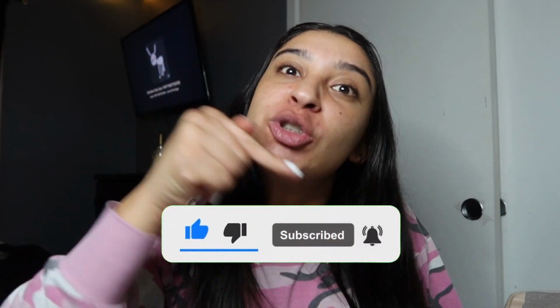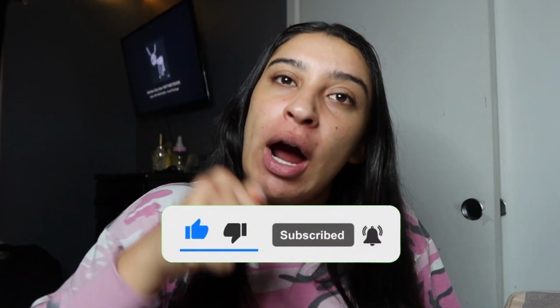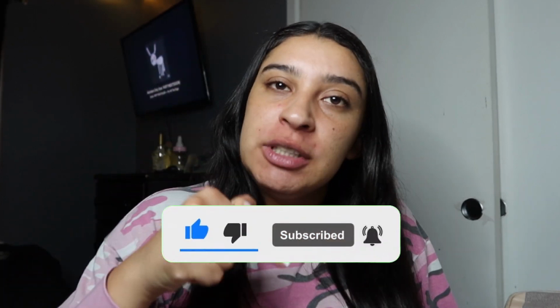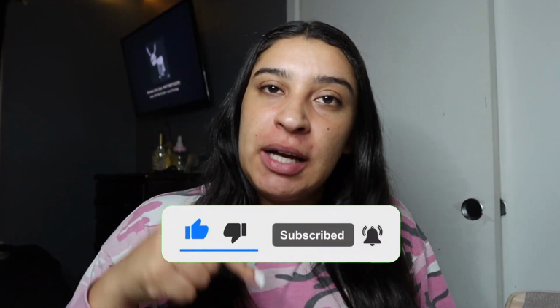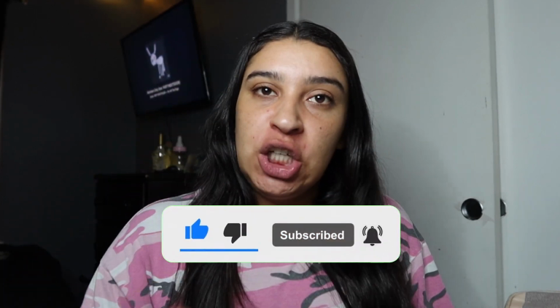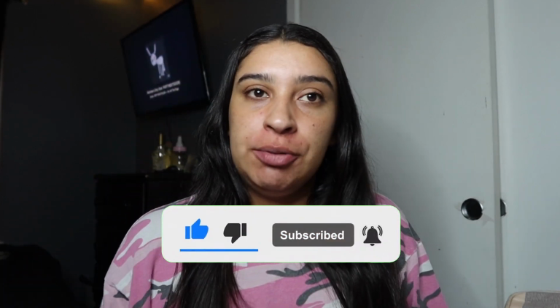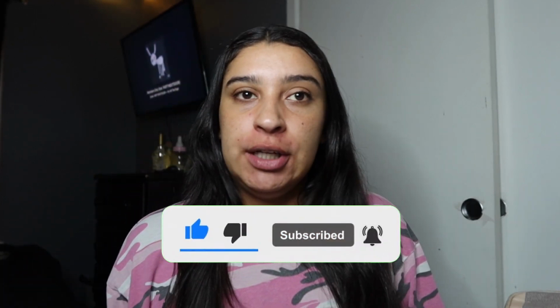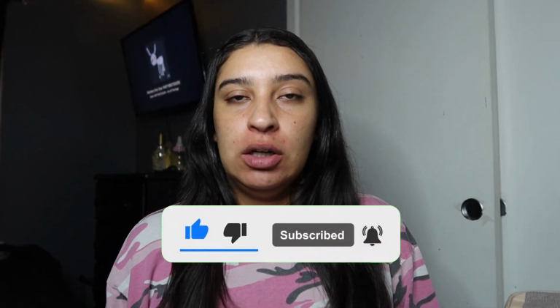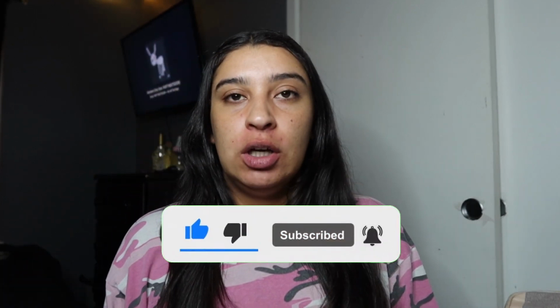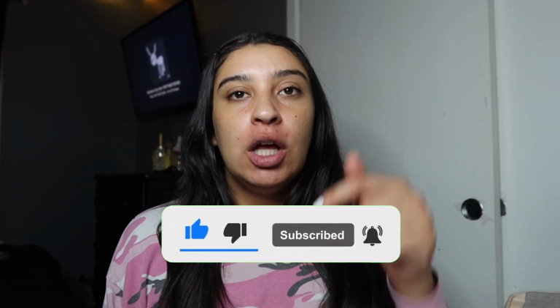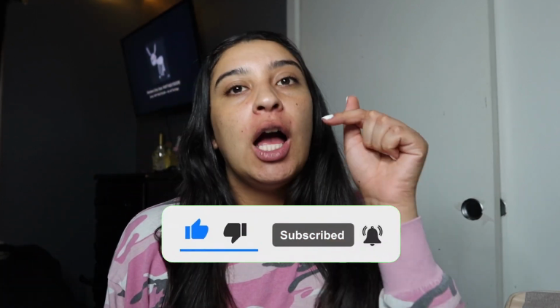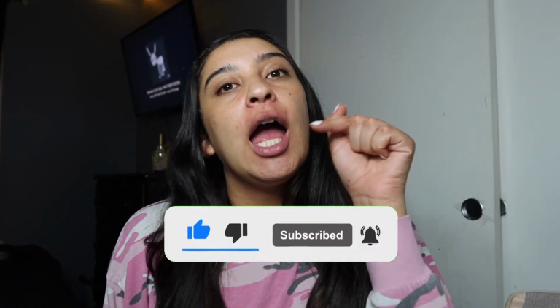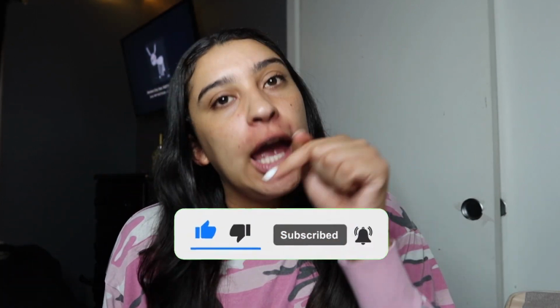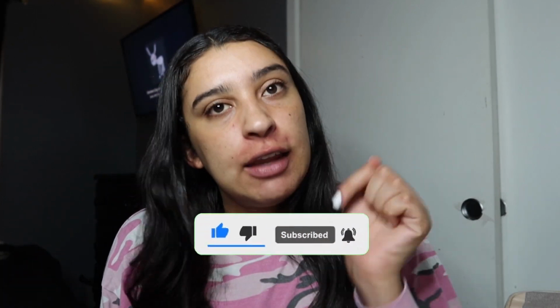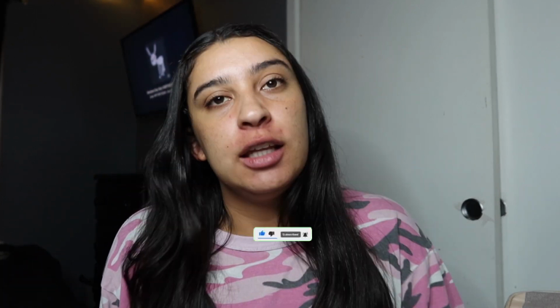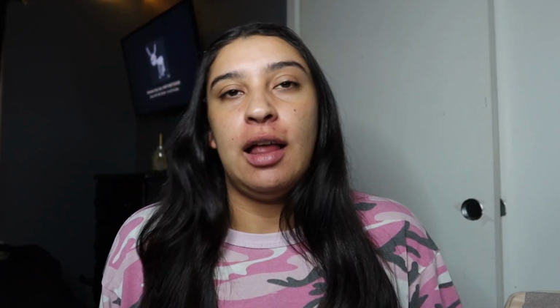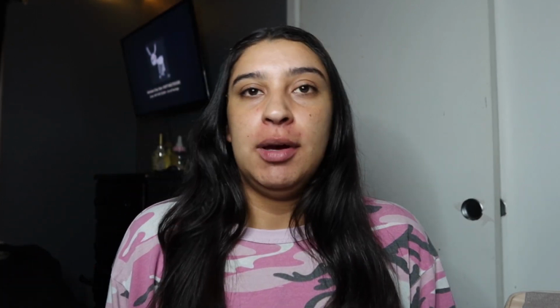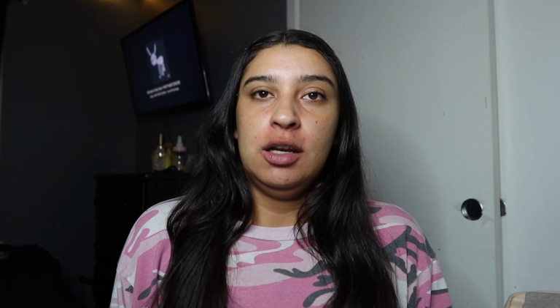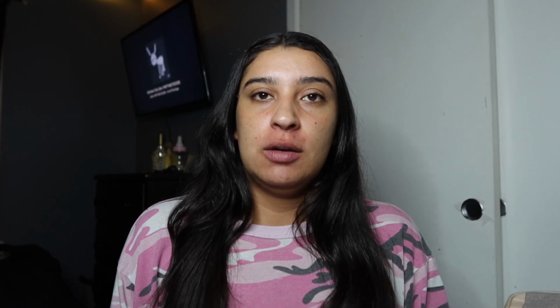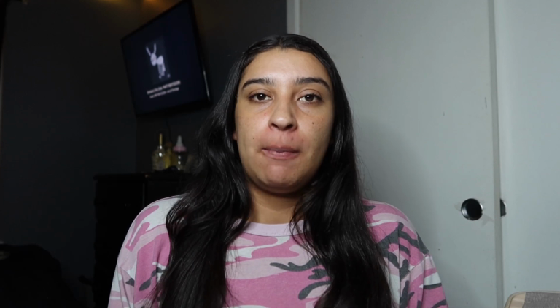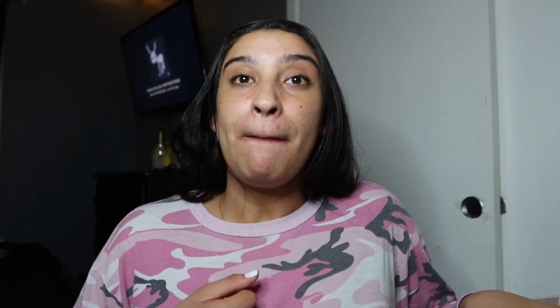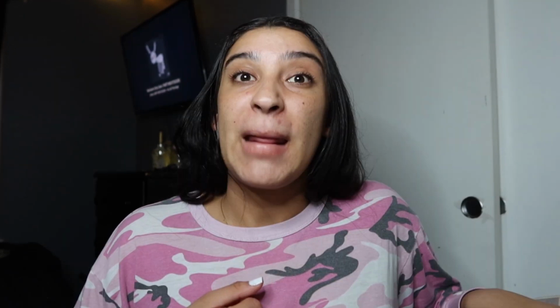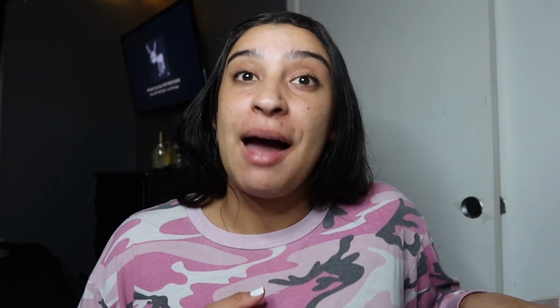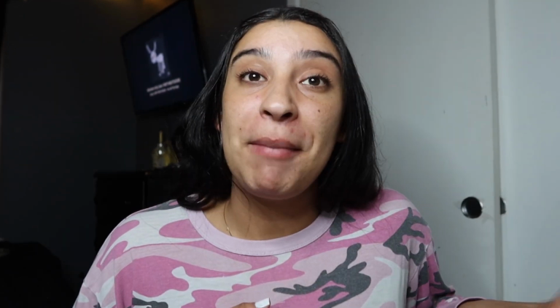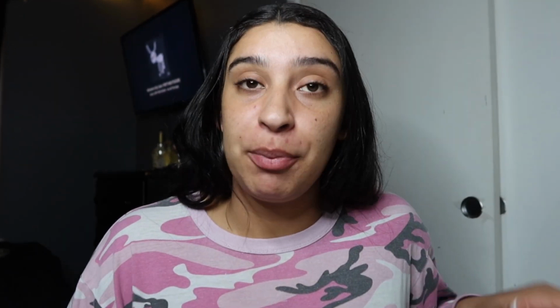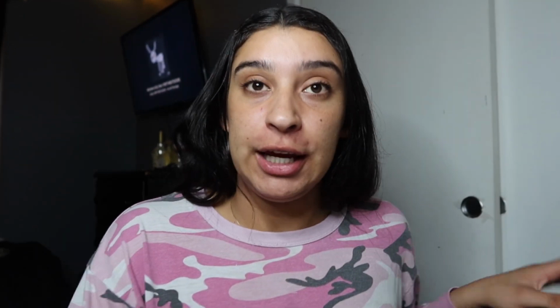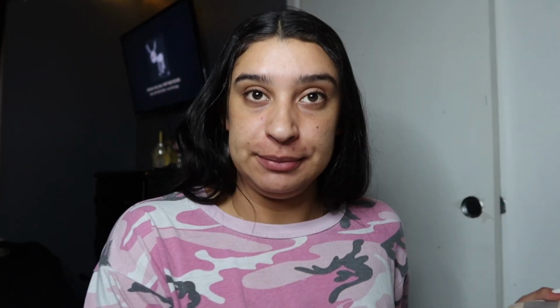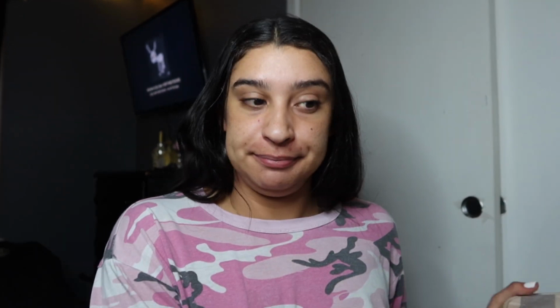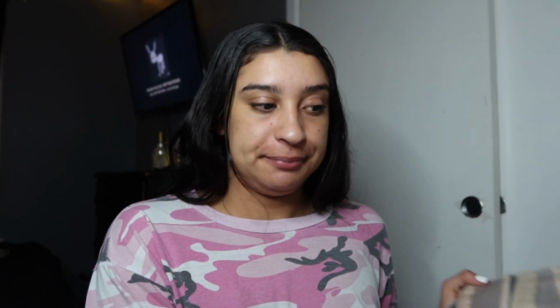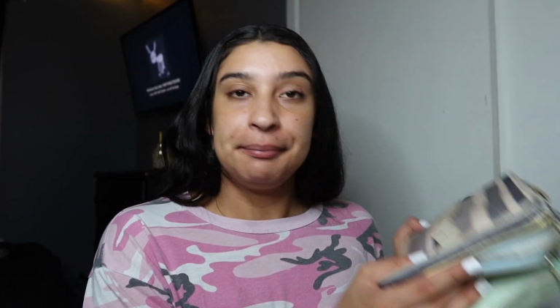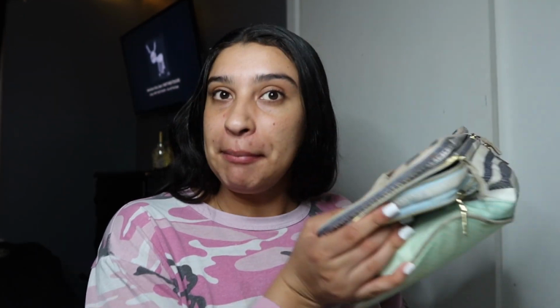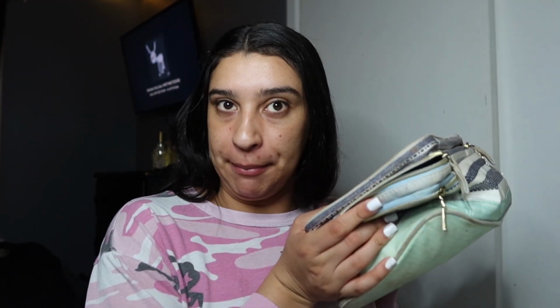But before I even get started, I'm gonna need you to subscribe to my channel right now and then hit the like button. I have my makeup bag right here.